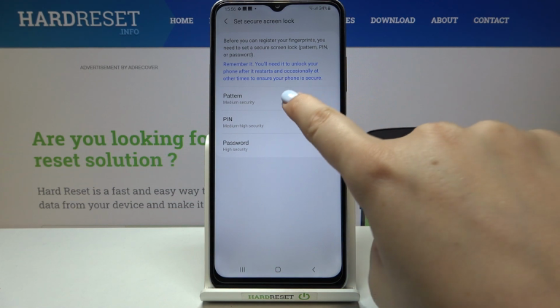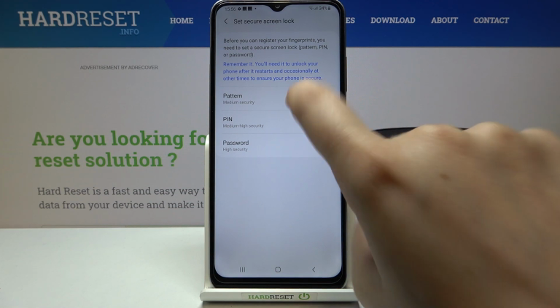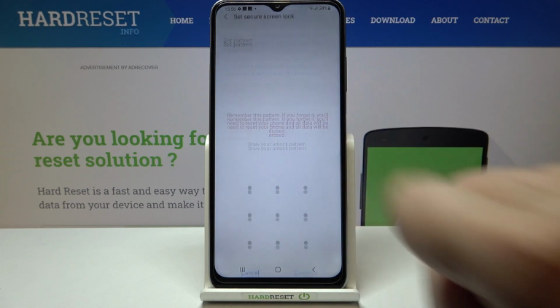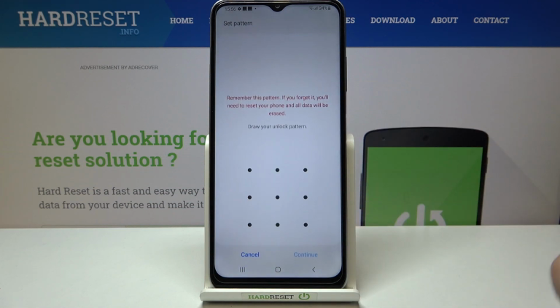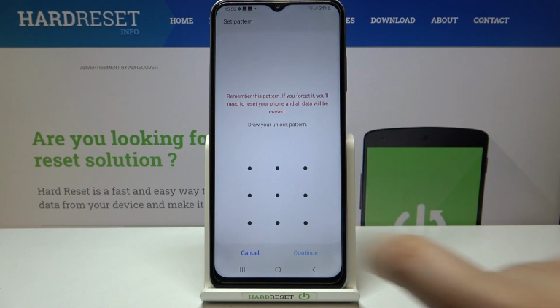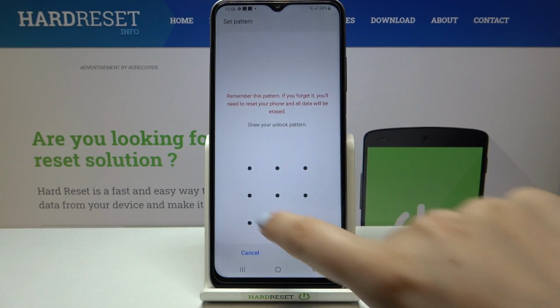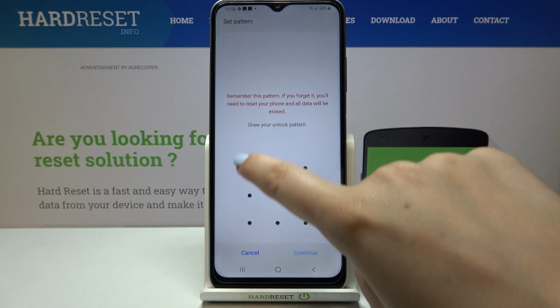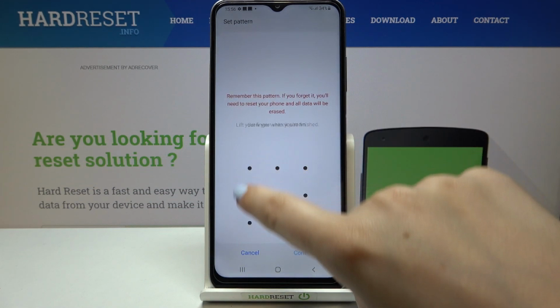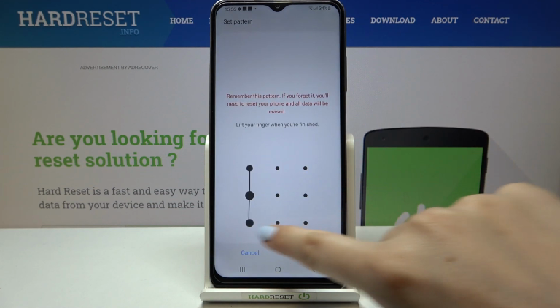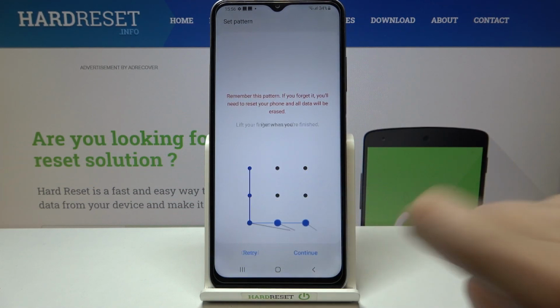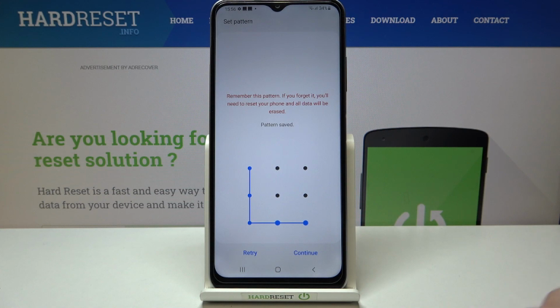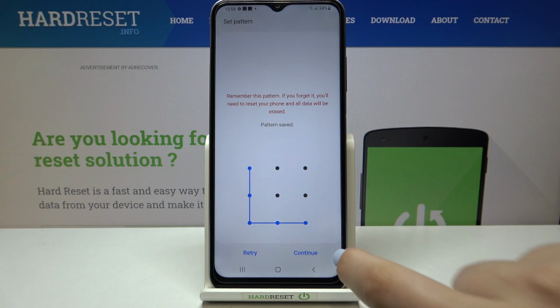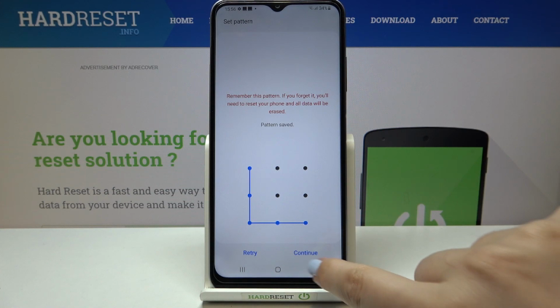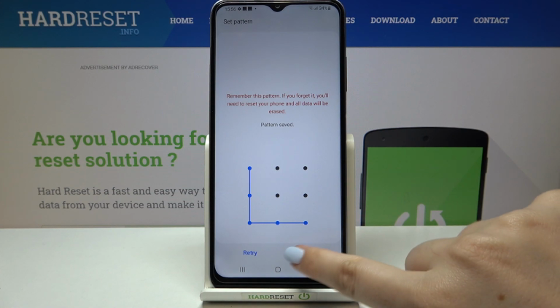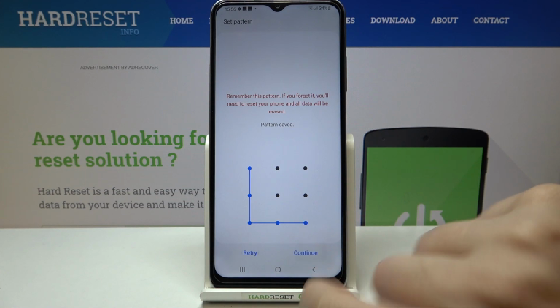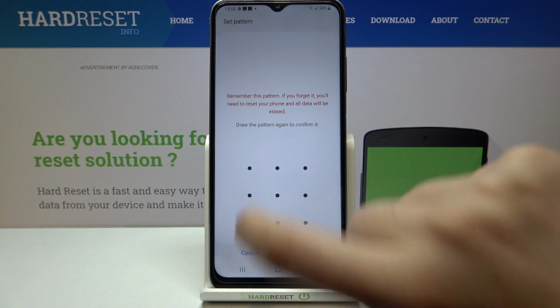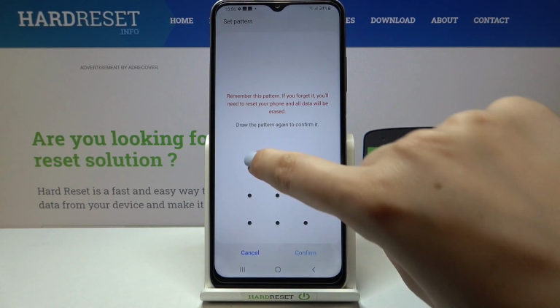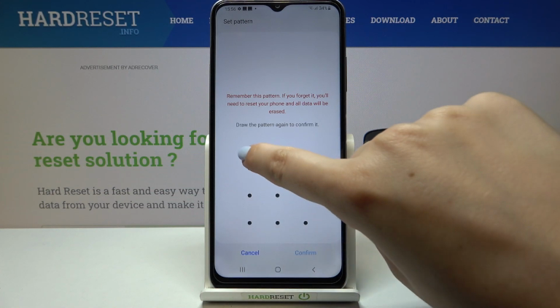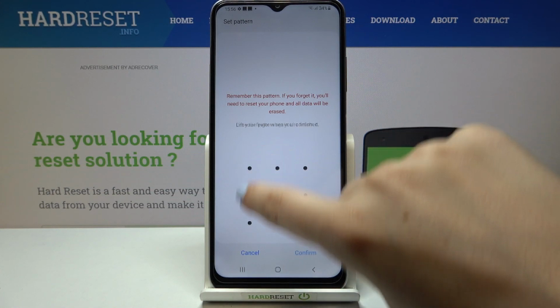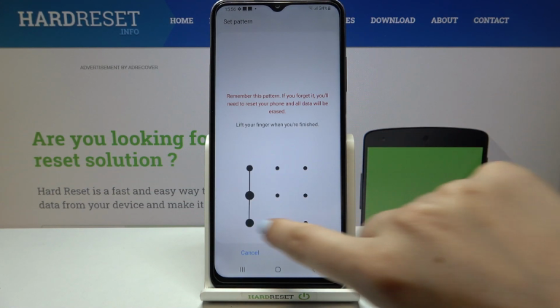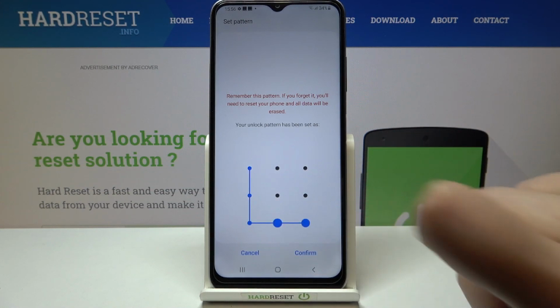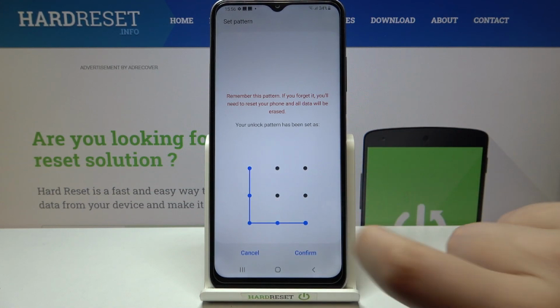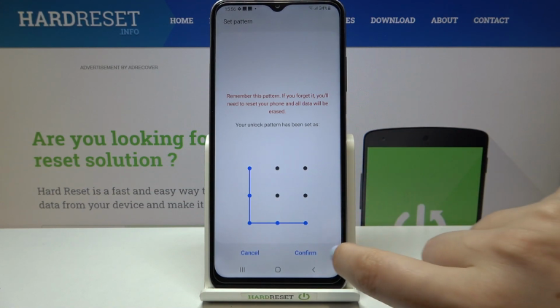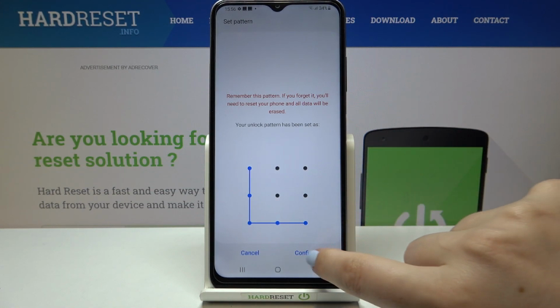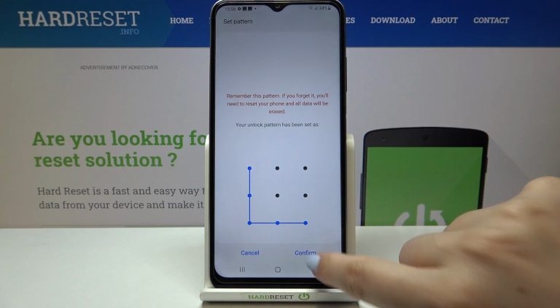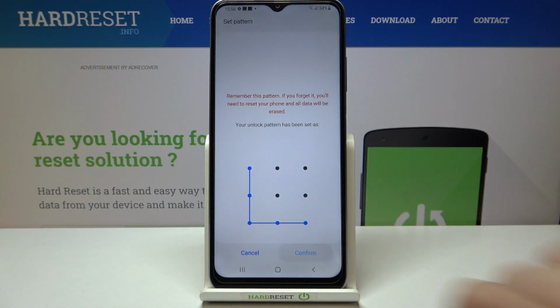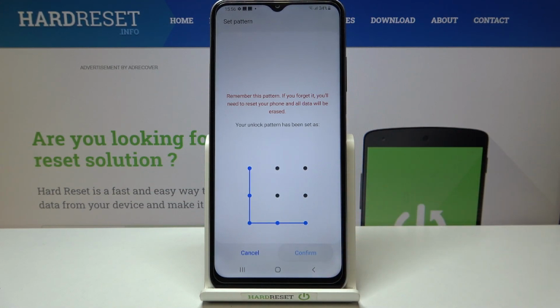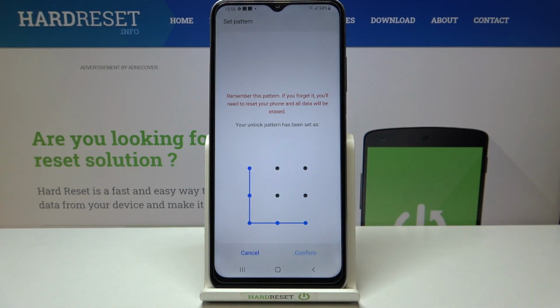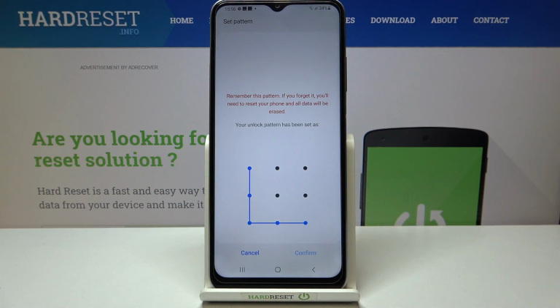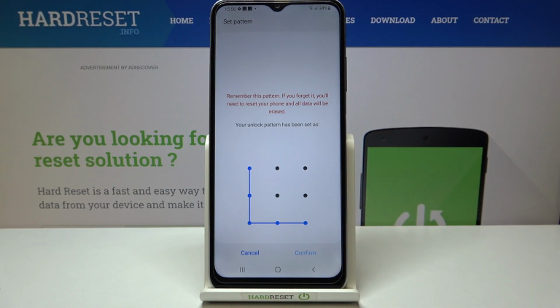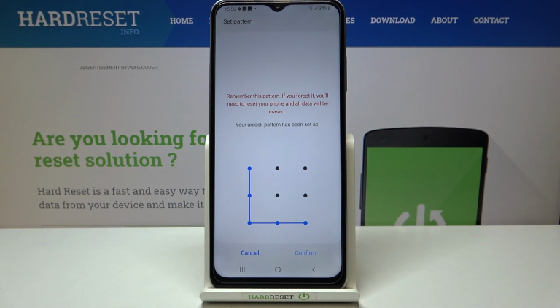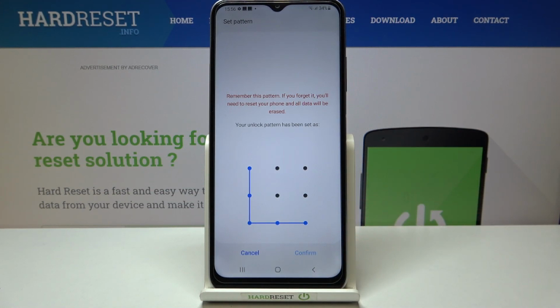So let me pick the pattern. Let's draw it, tap on Continue, redraw it, and confirm.